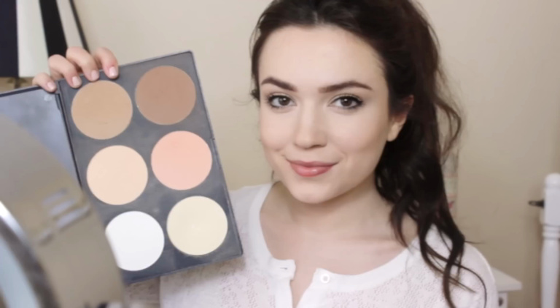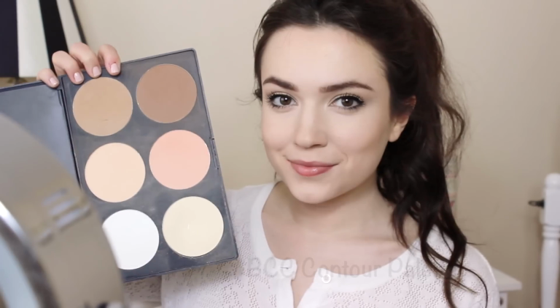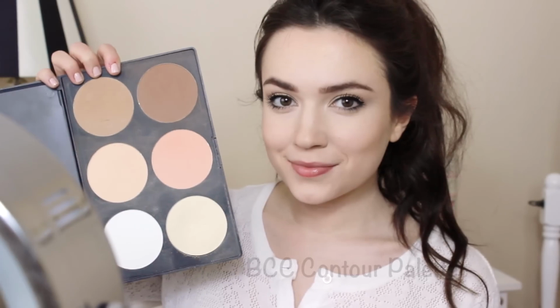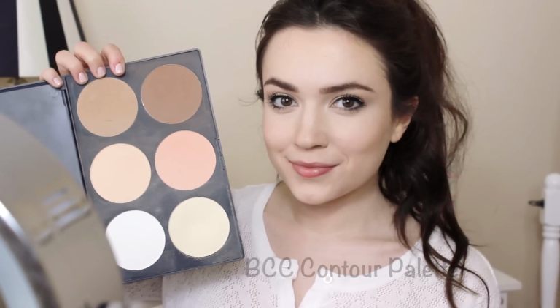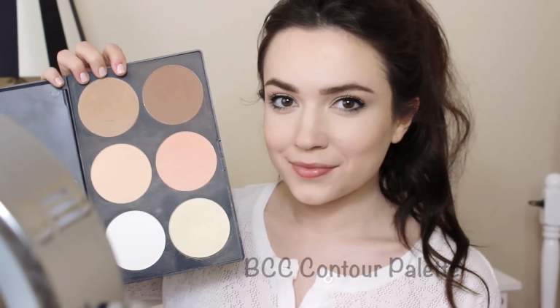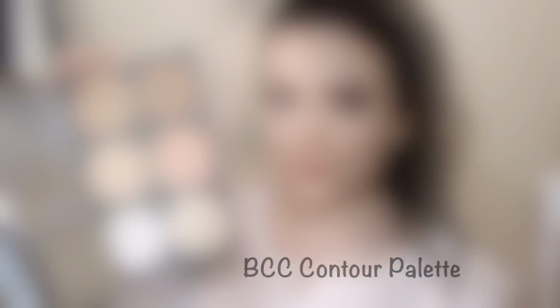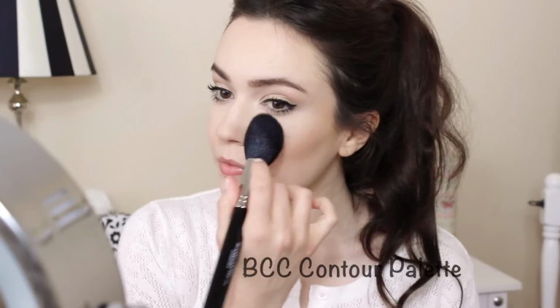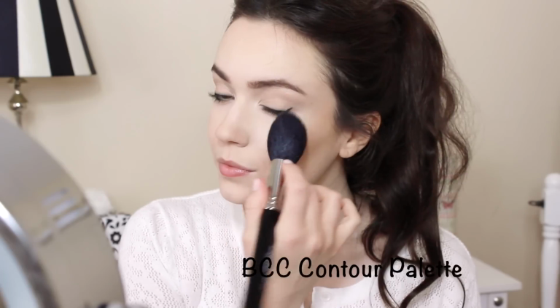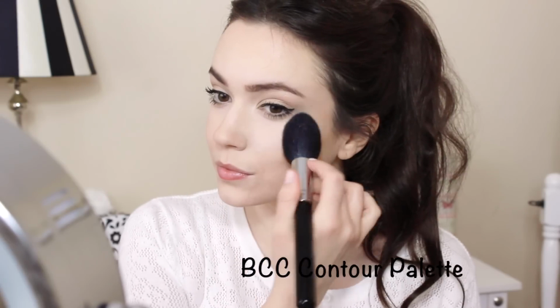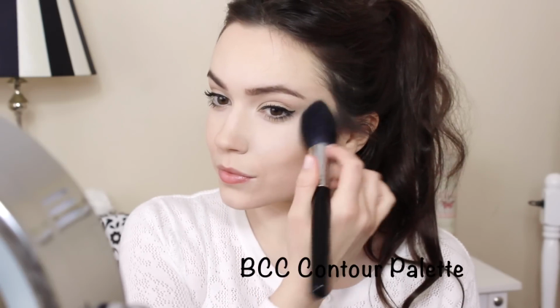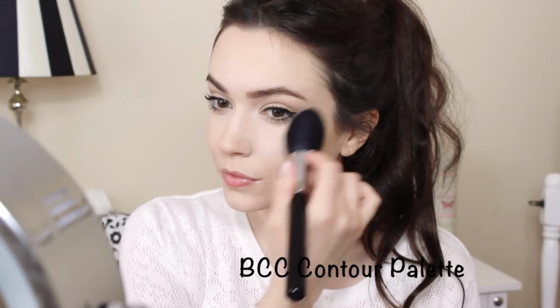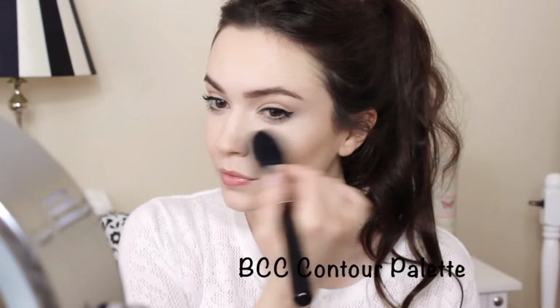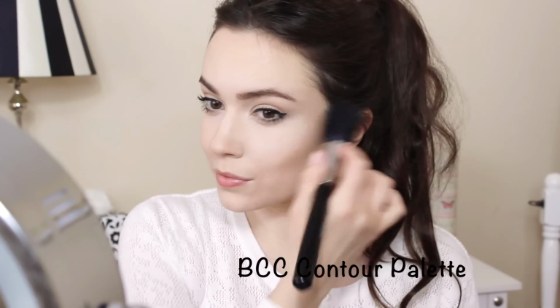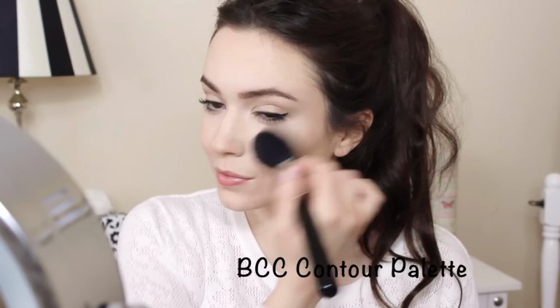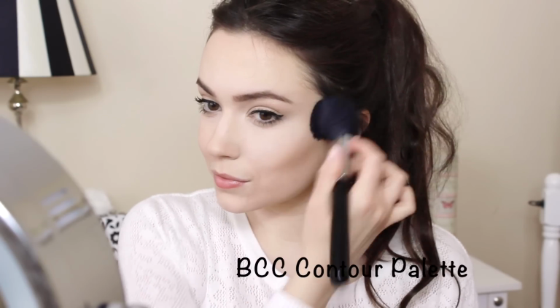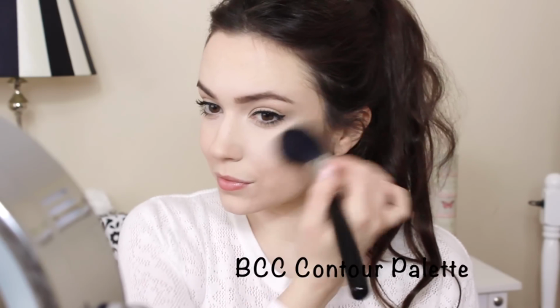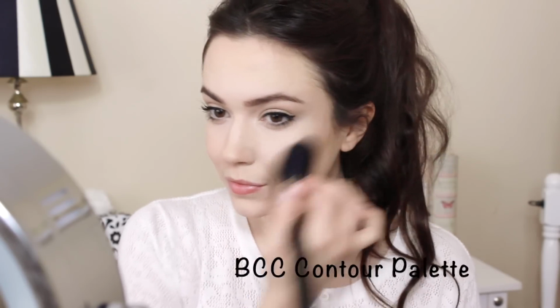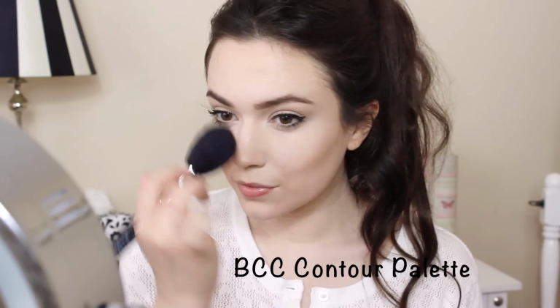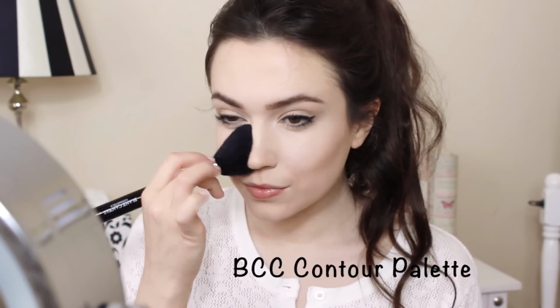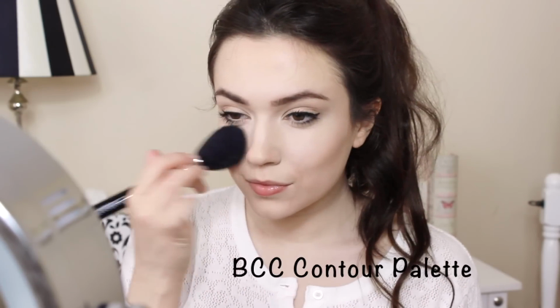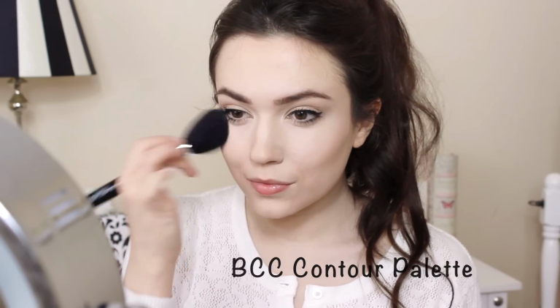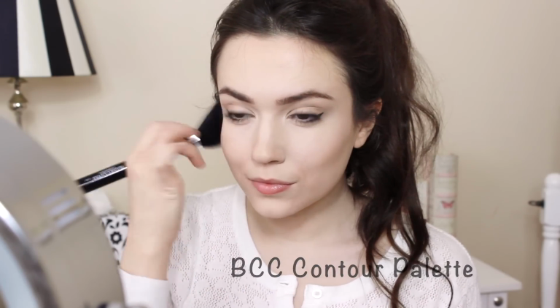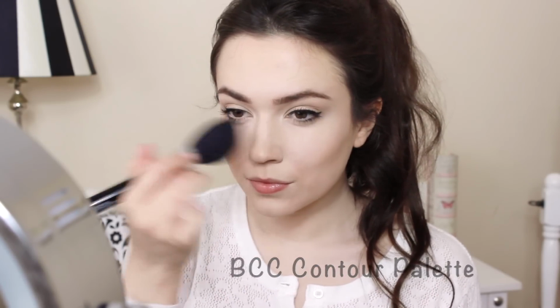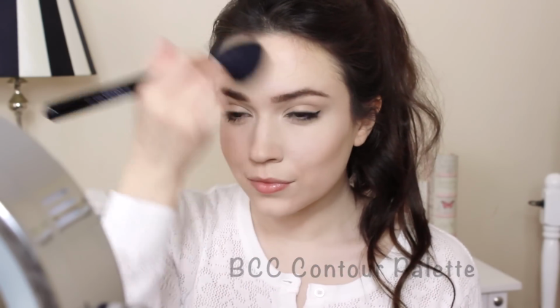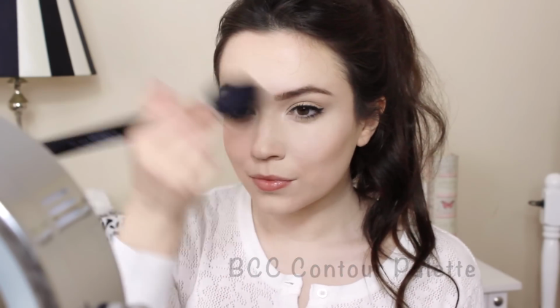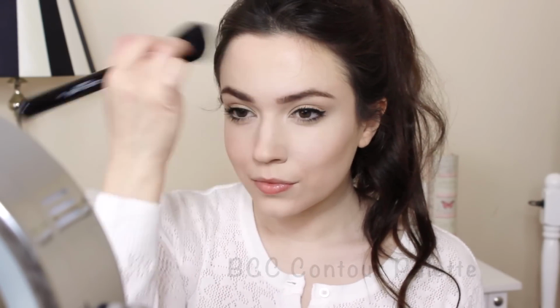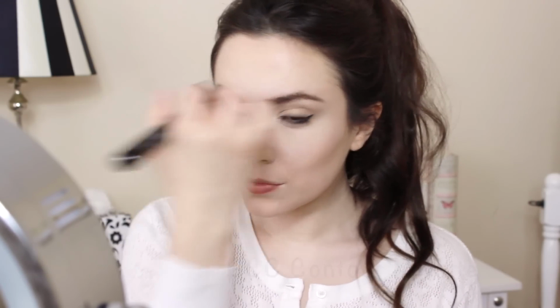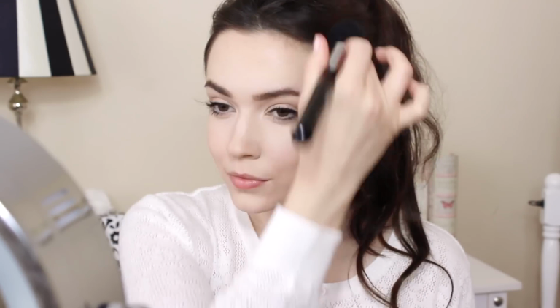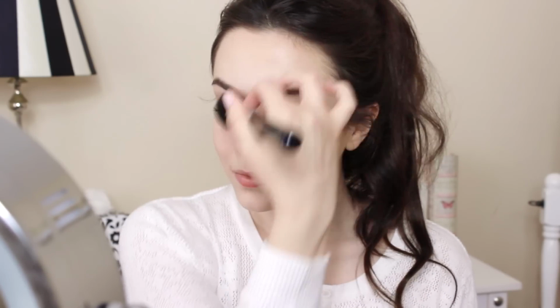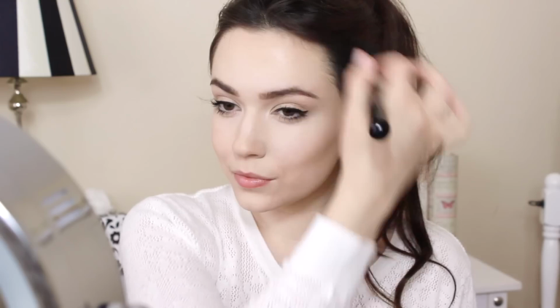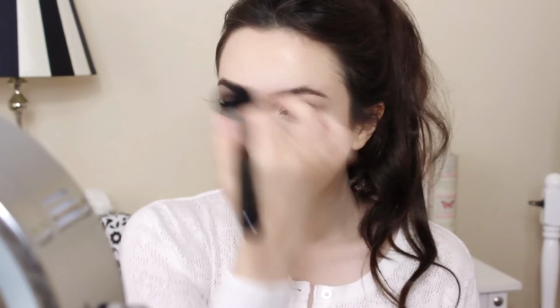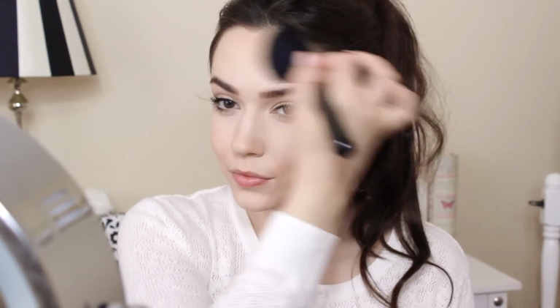I'm going to reapply powder to the centre of my face. Use a large brush to help you avoid applying too much powder.